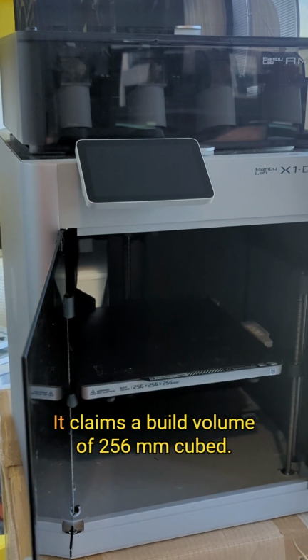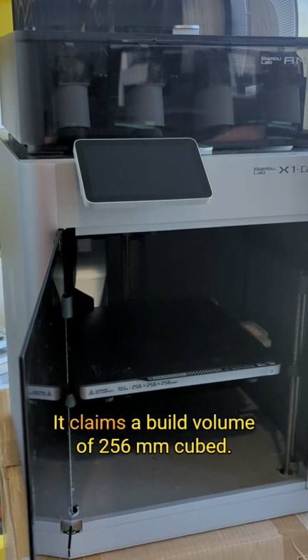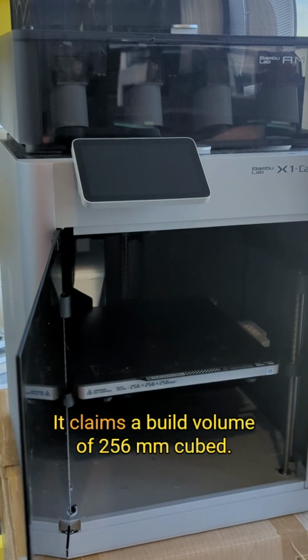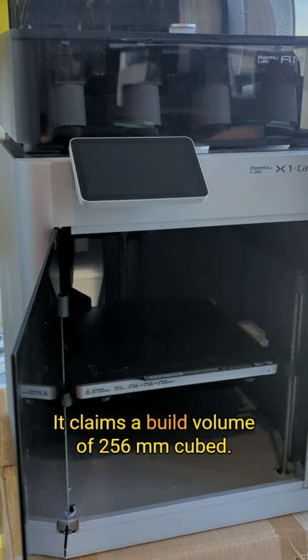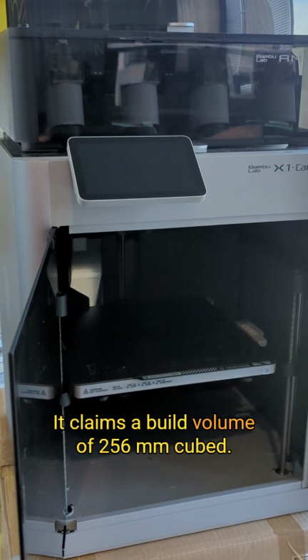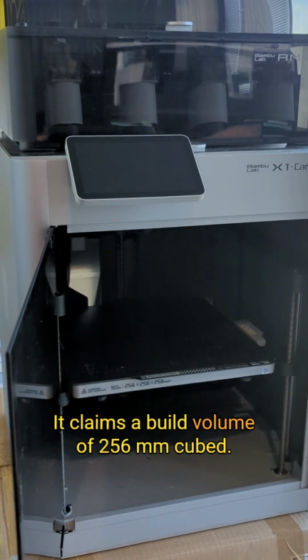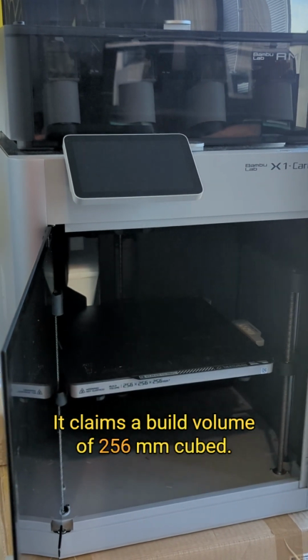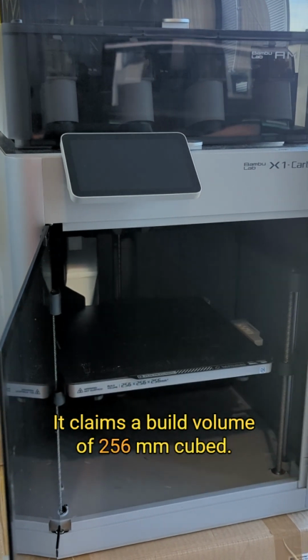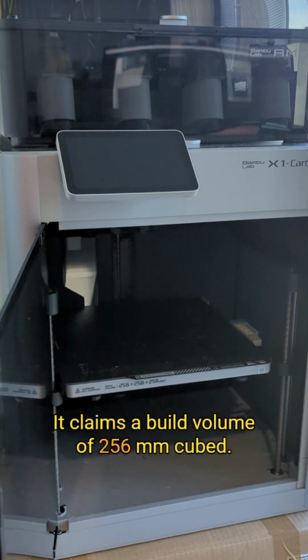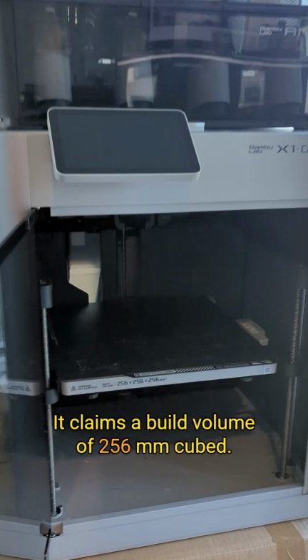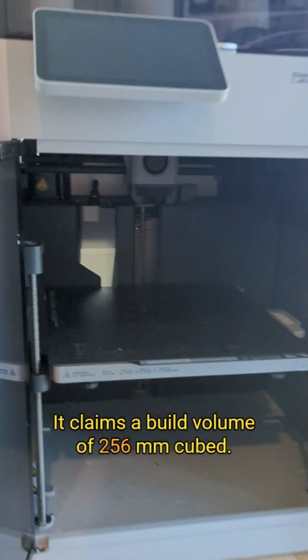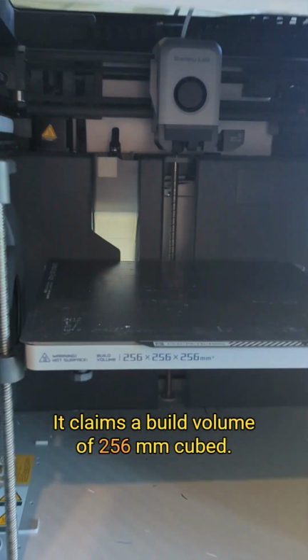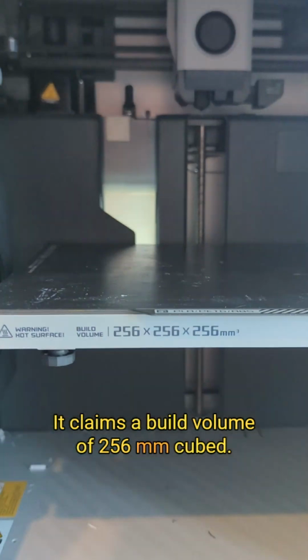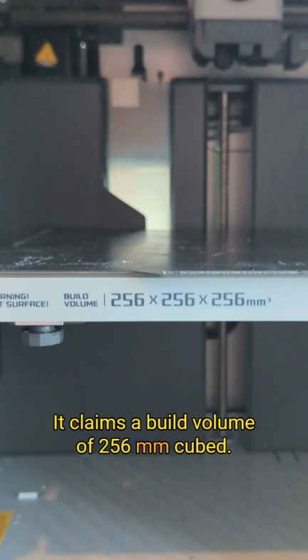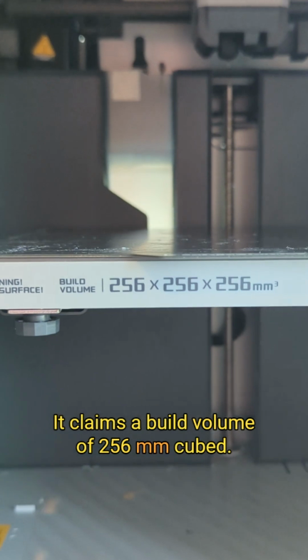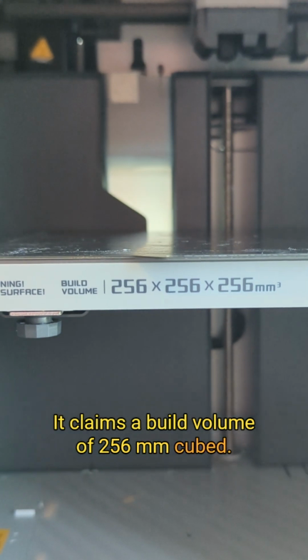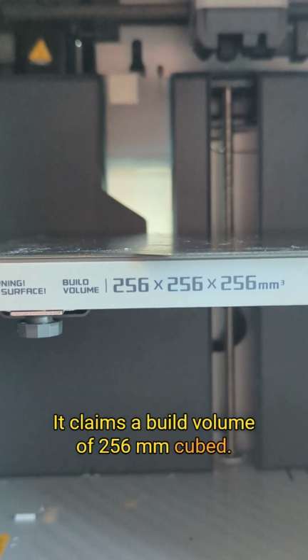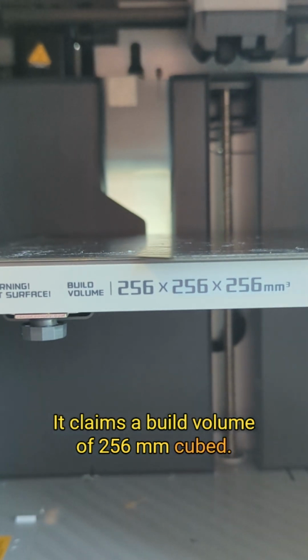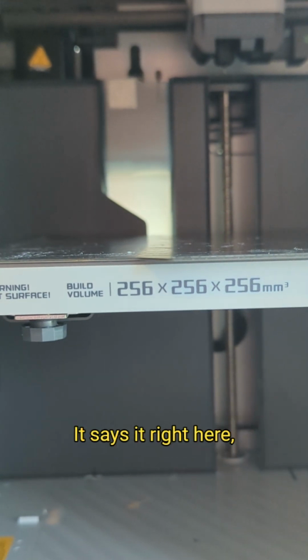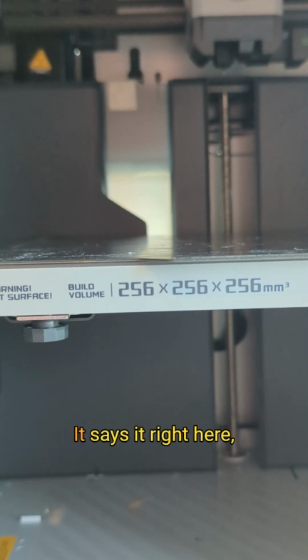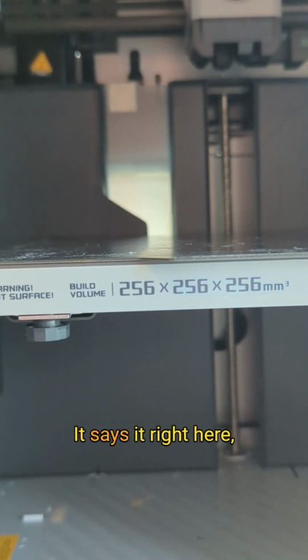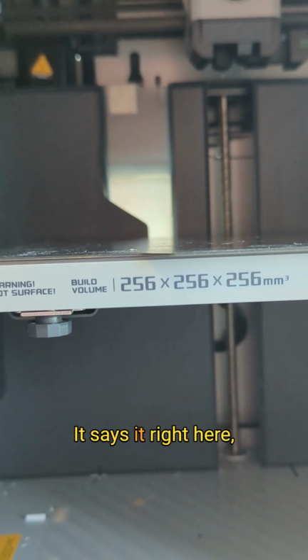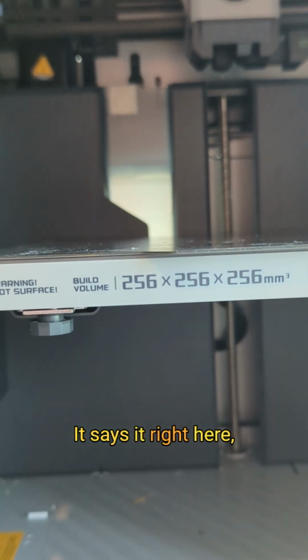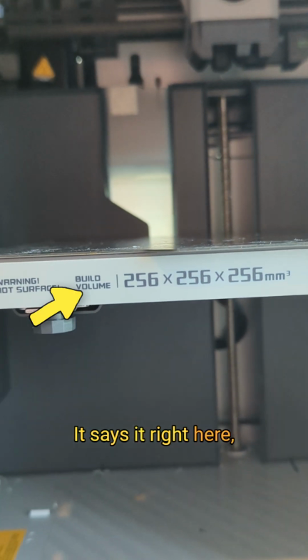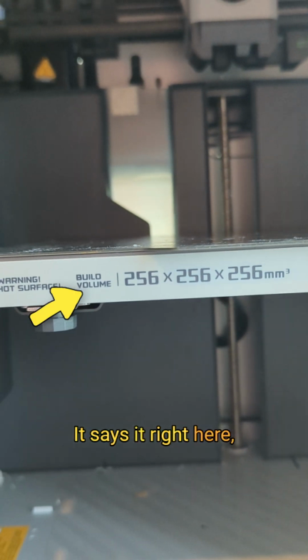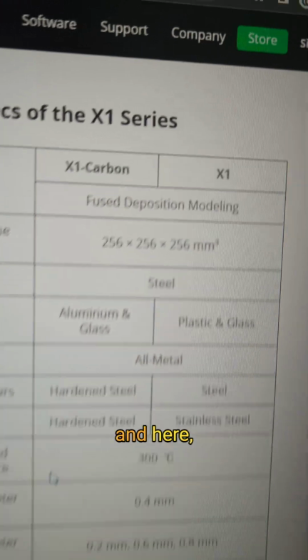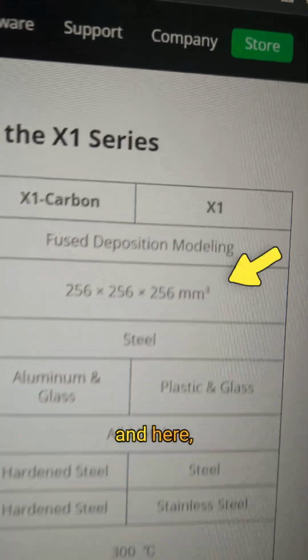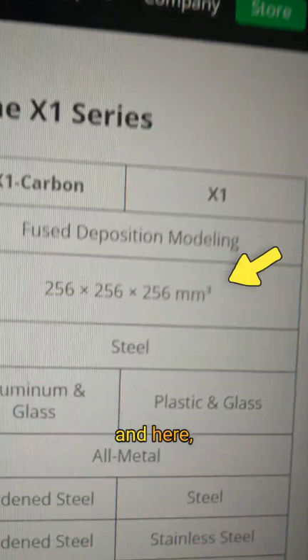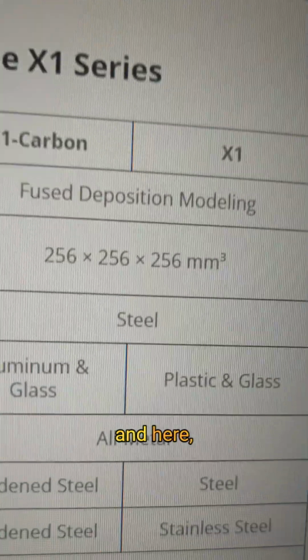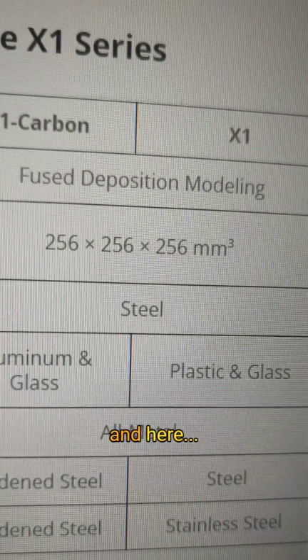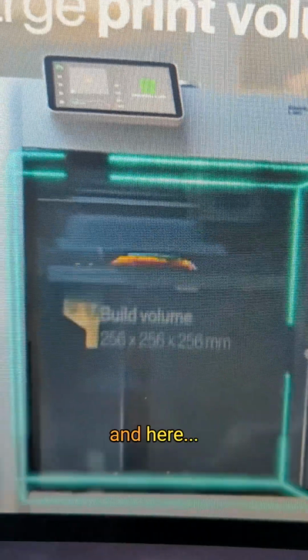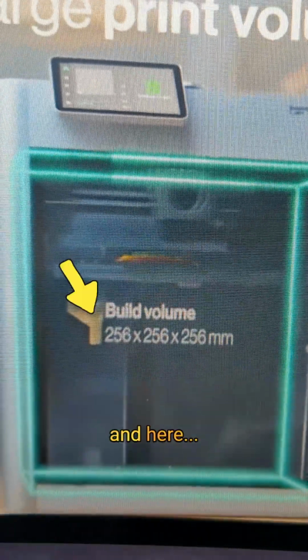It claims a build volume of 256mm cubed. It says it right here, and here, and here.